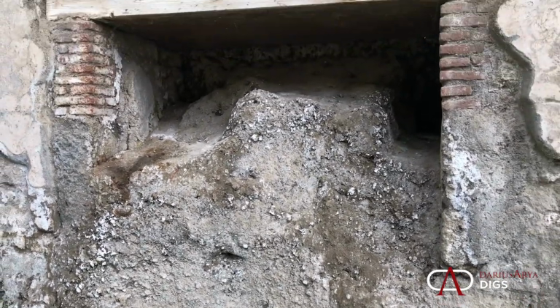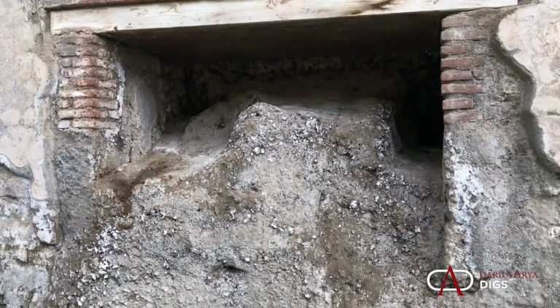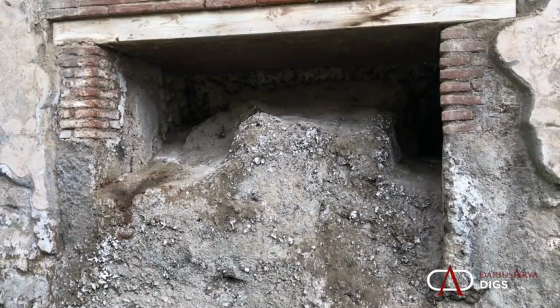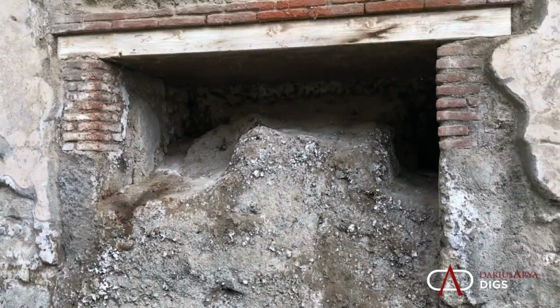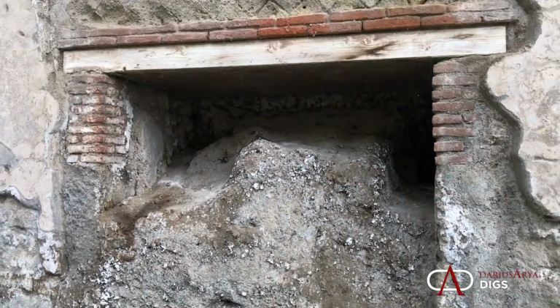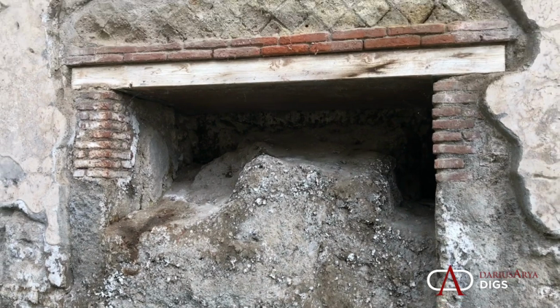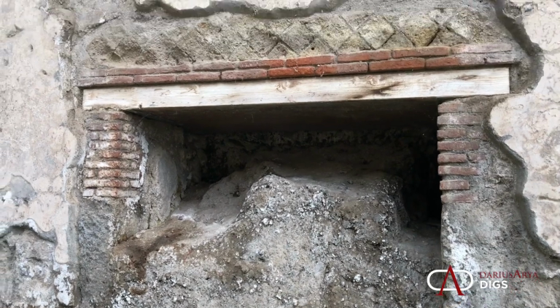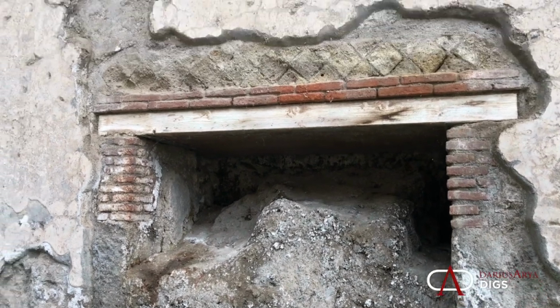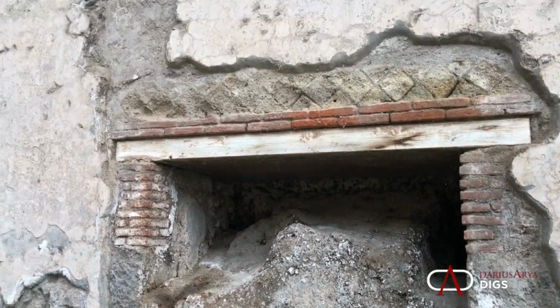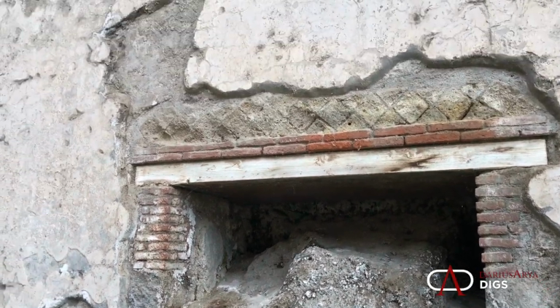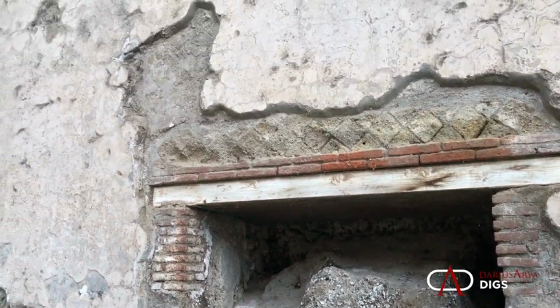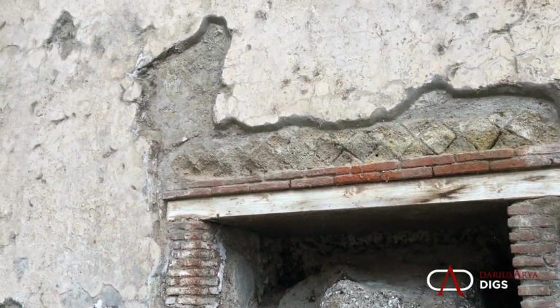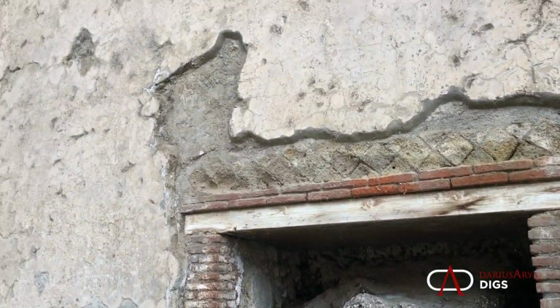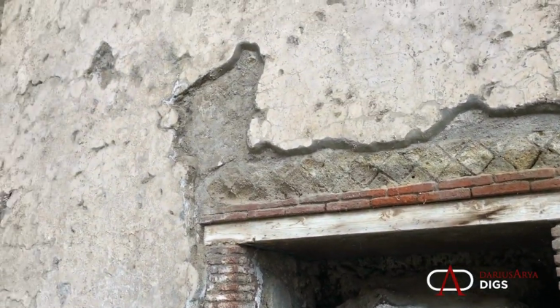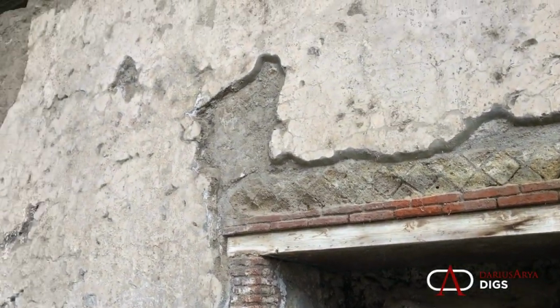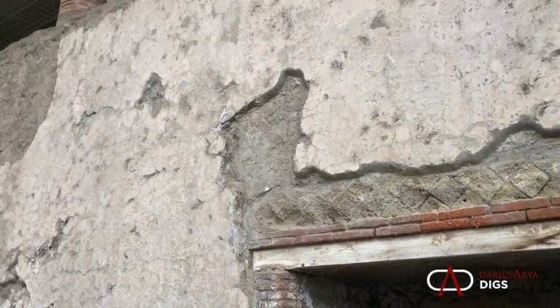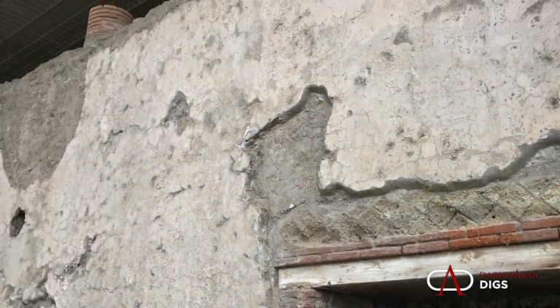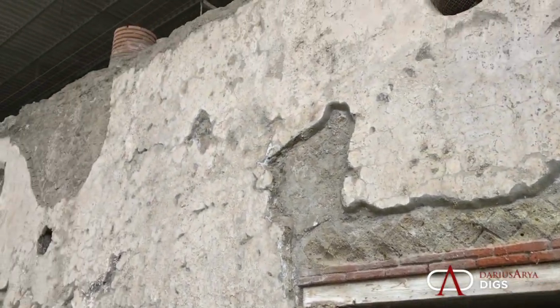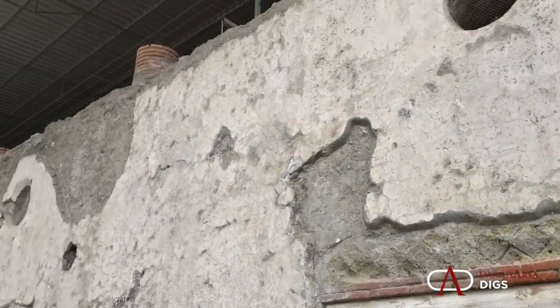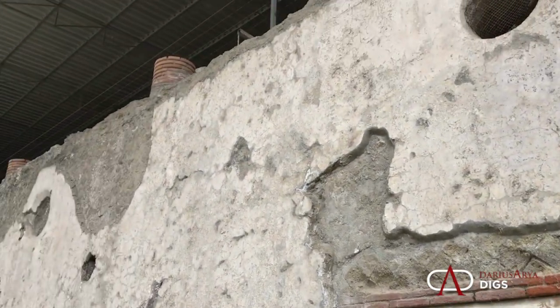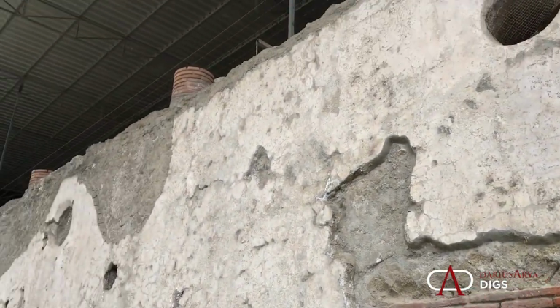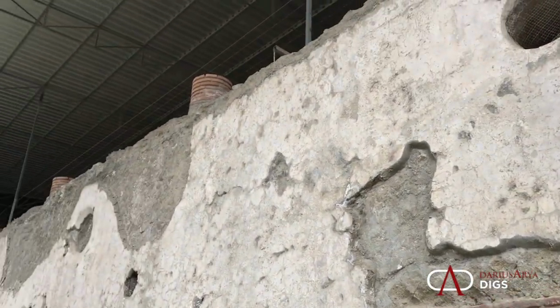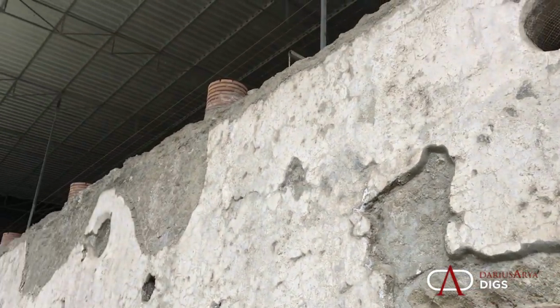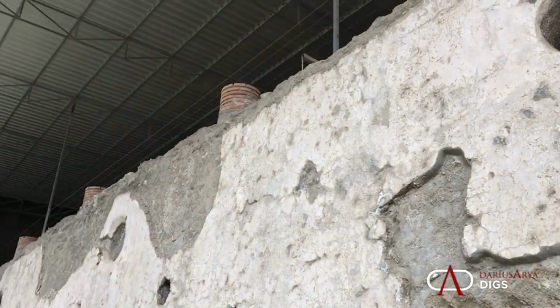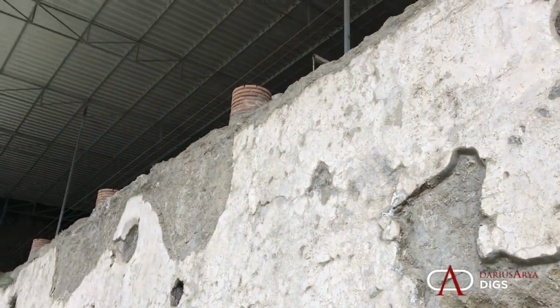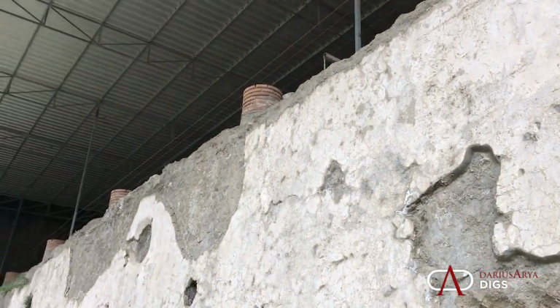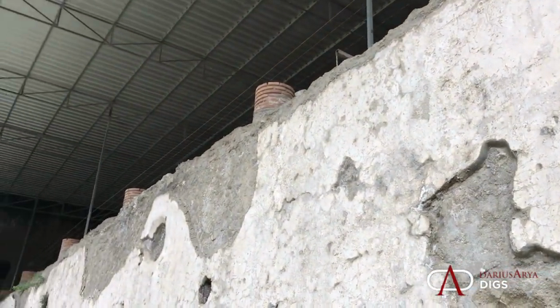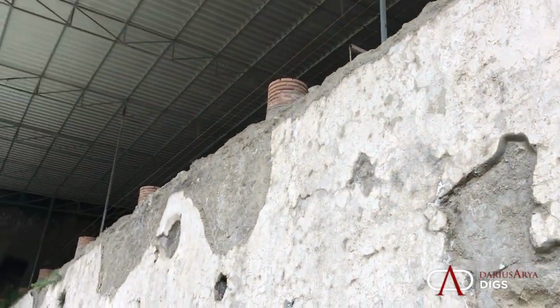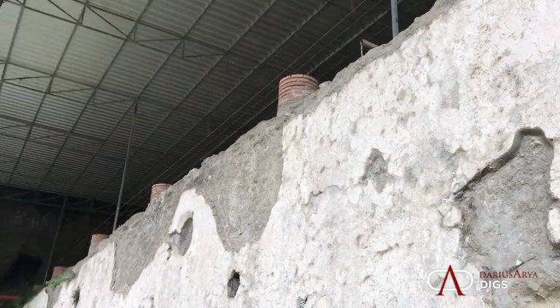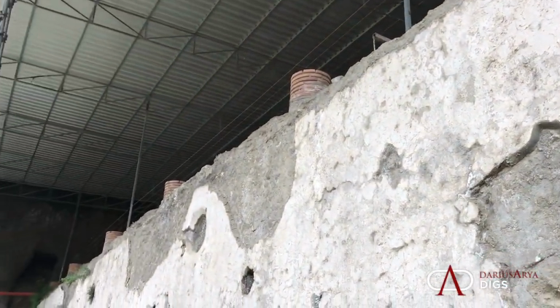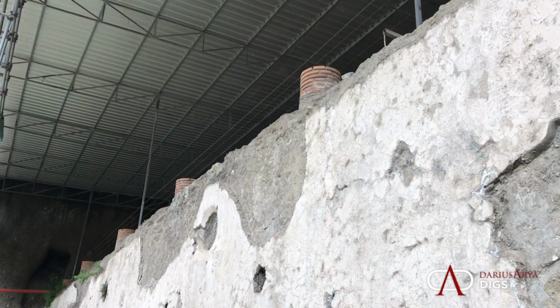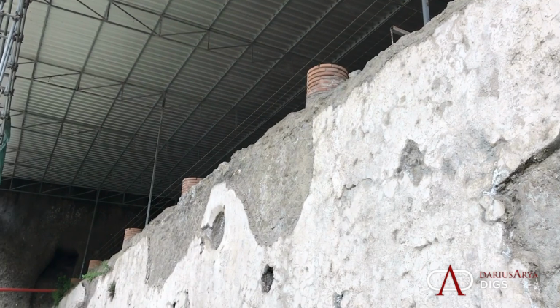Looking out a window here, and up above, a colonnaded terrace.